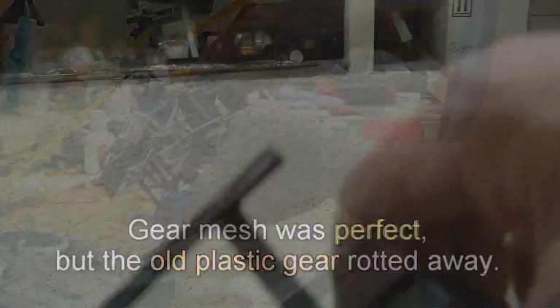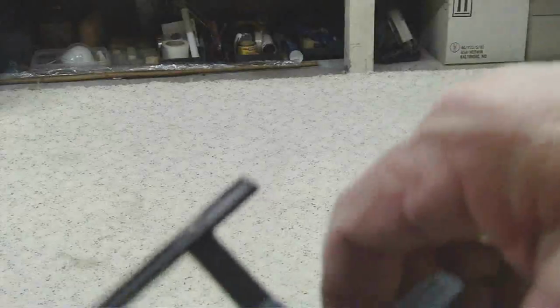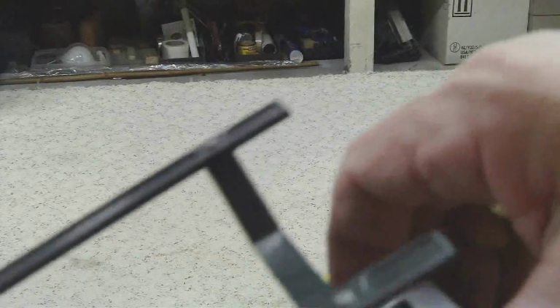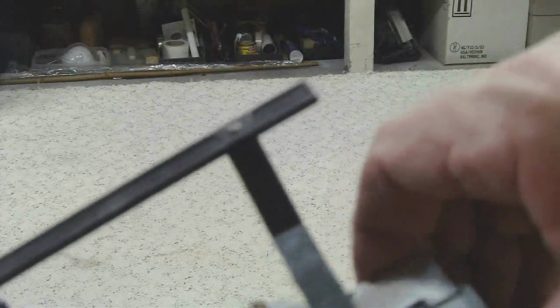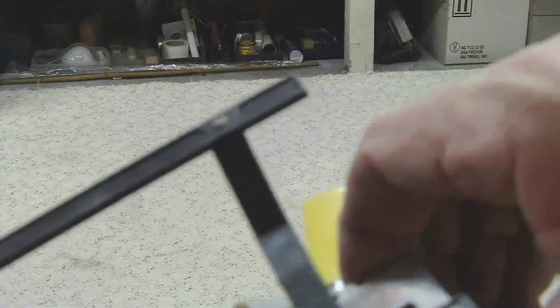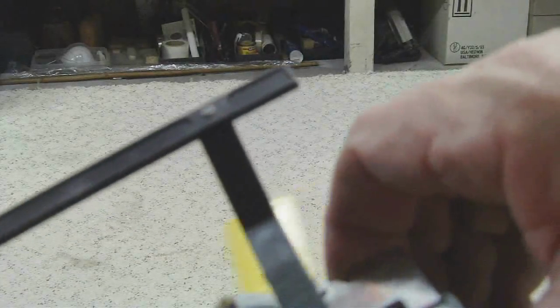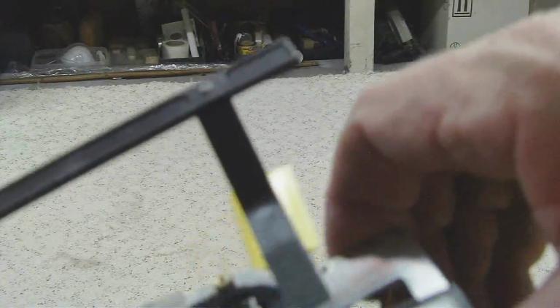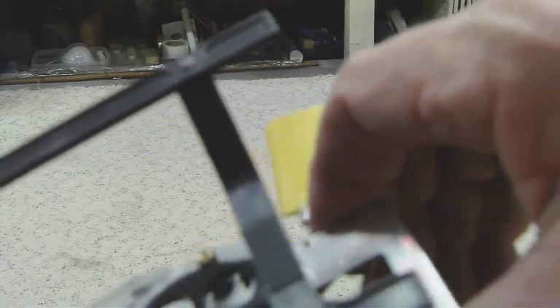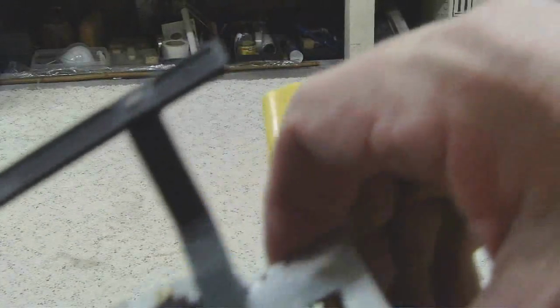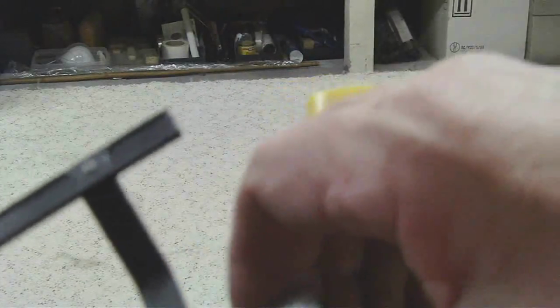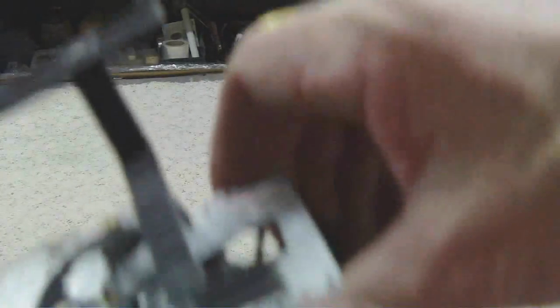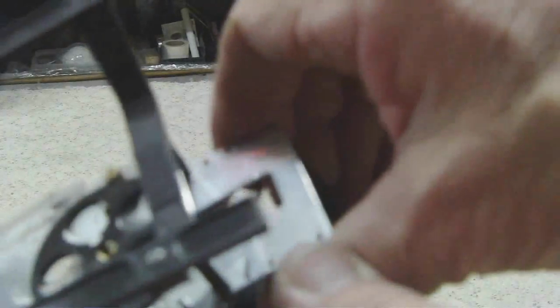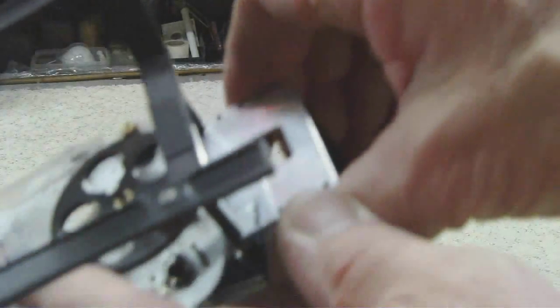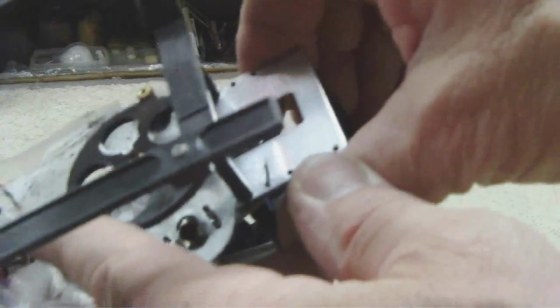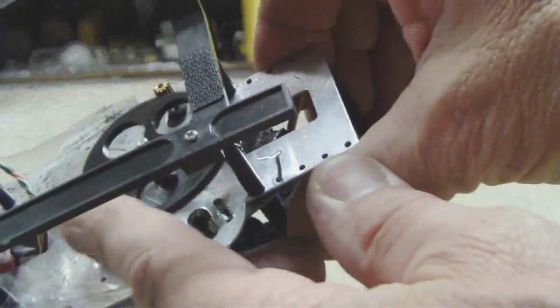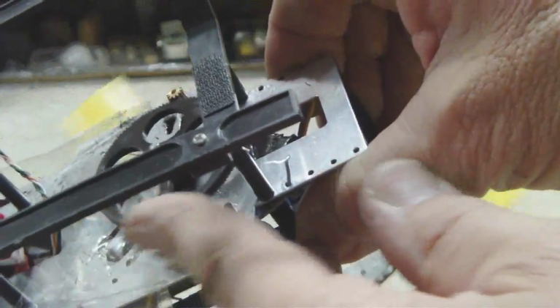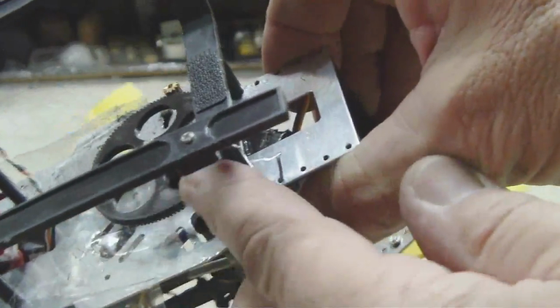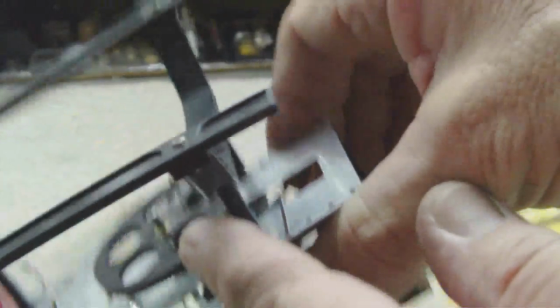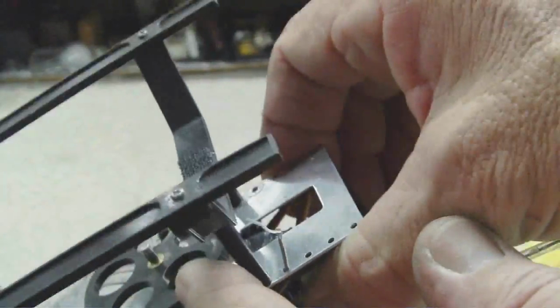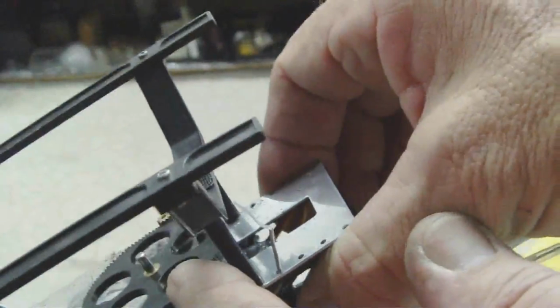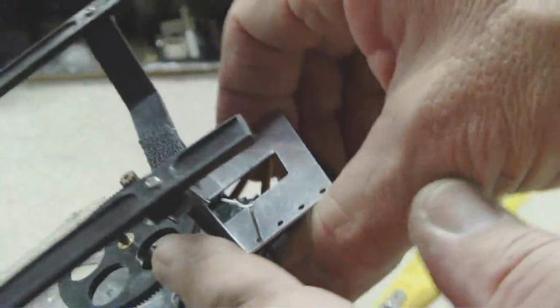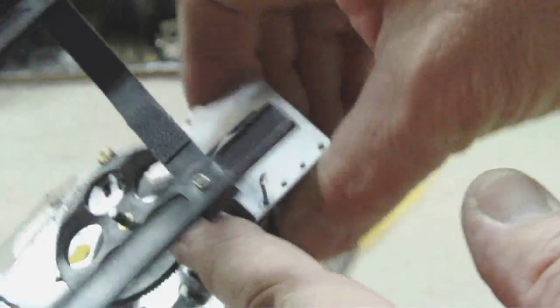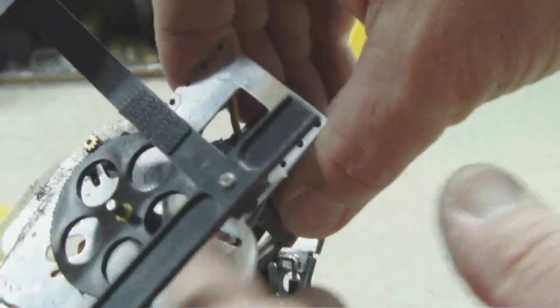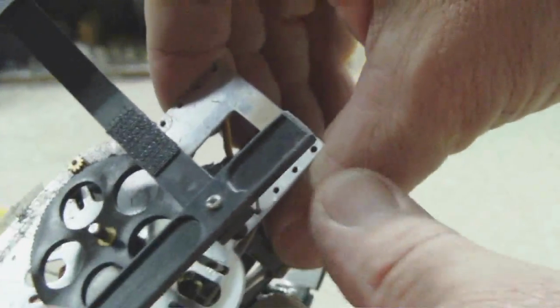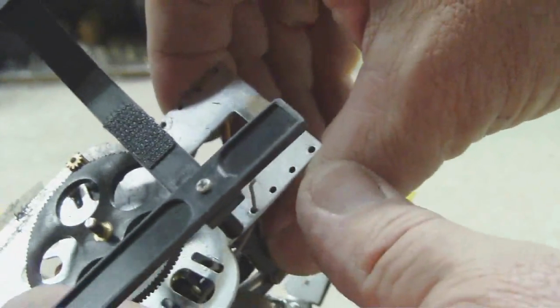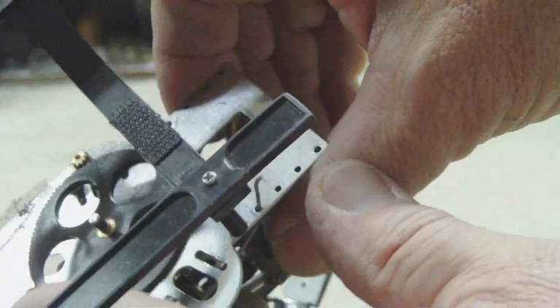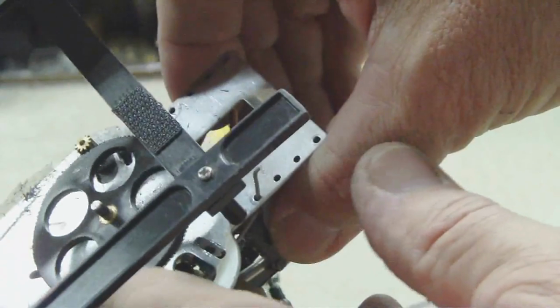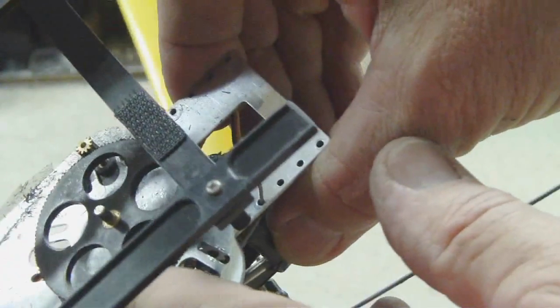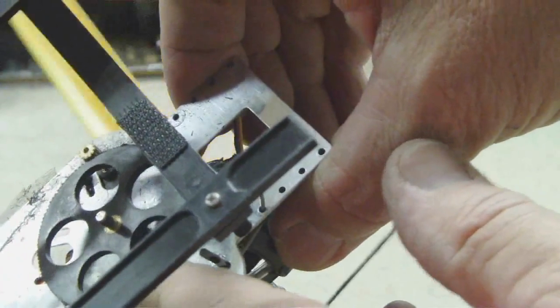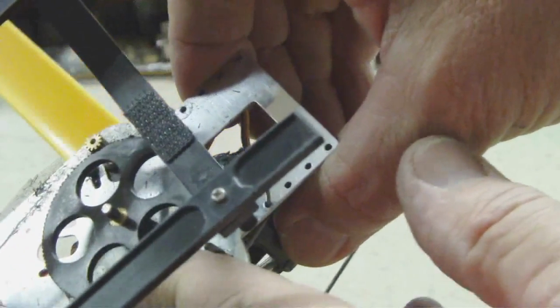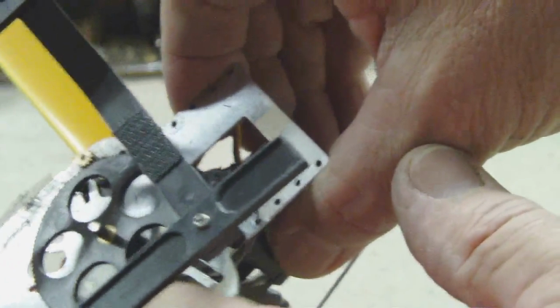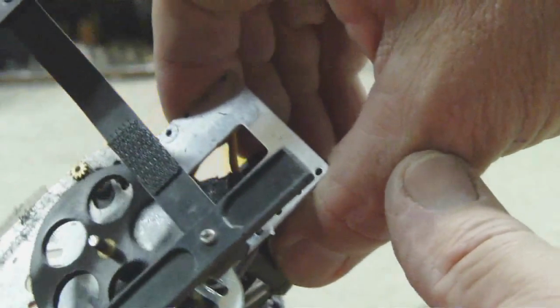How did this happen? All of the teeth on this gear have come off right there where the motor and the gear mesh - all of the teeth are ground off.